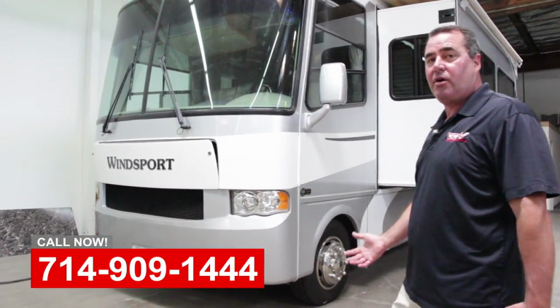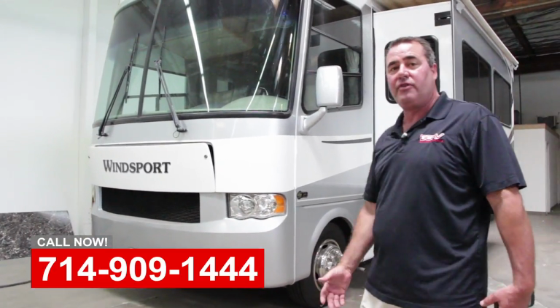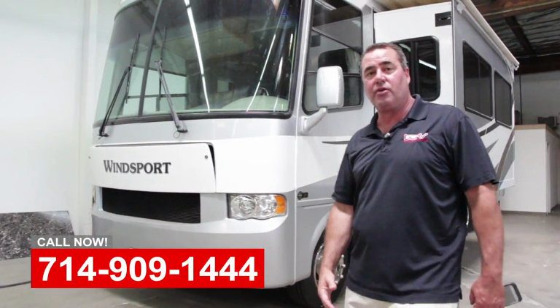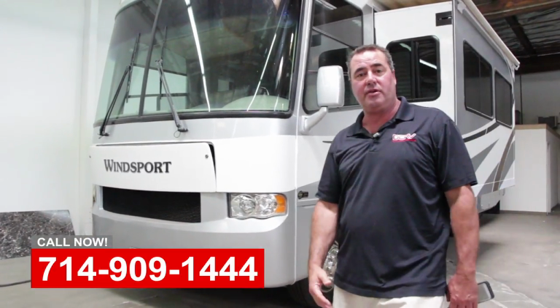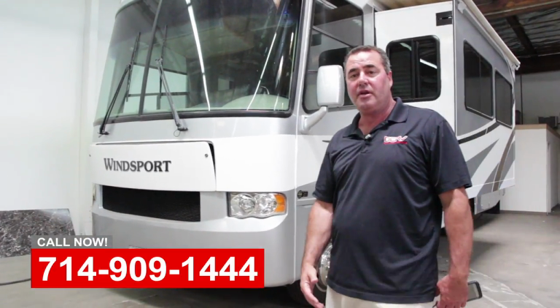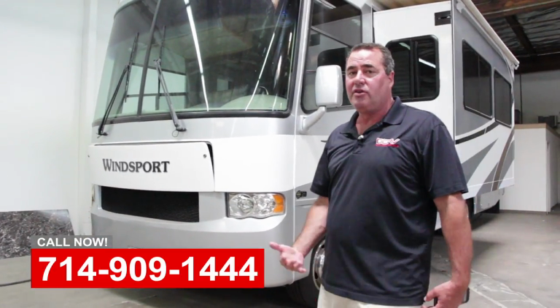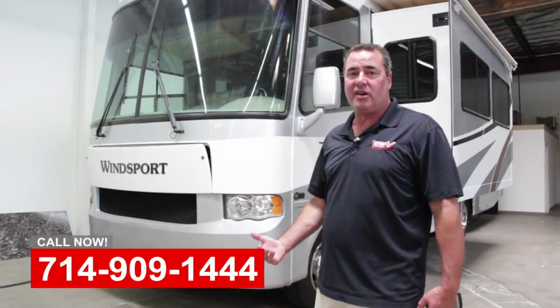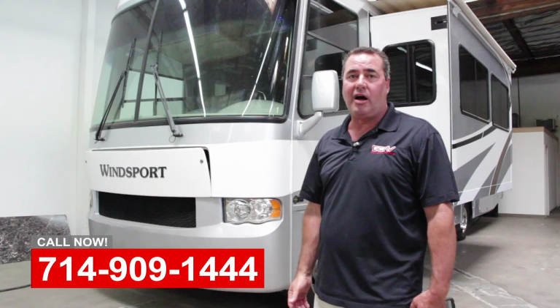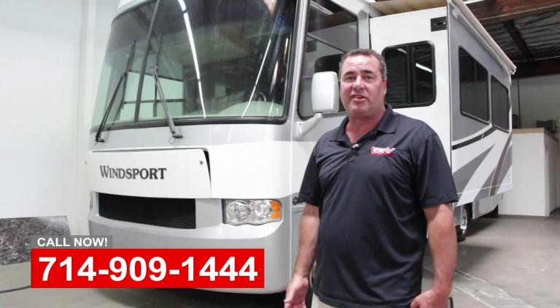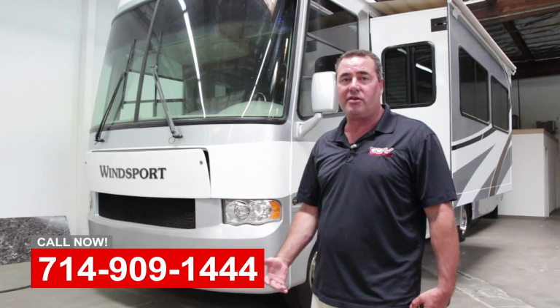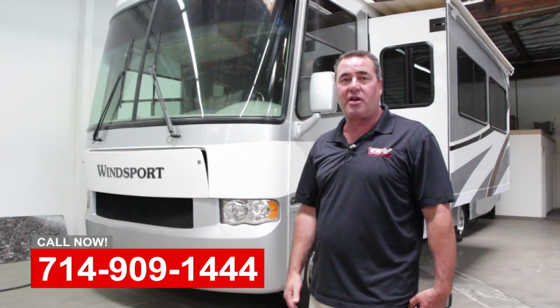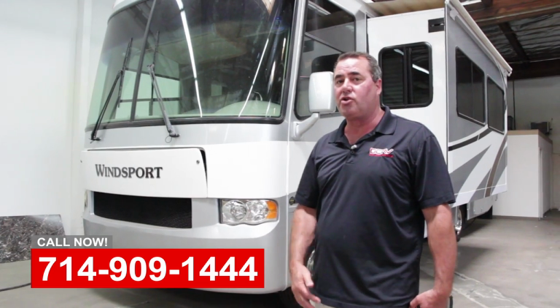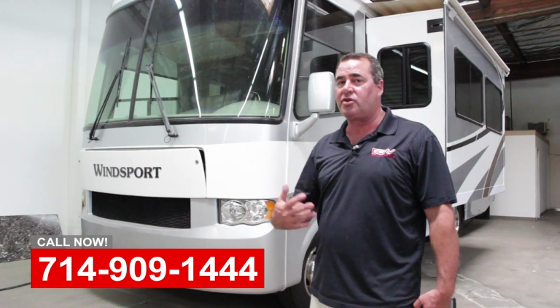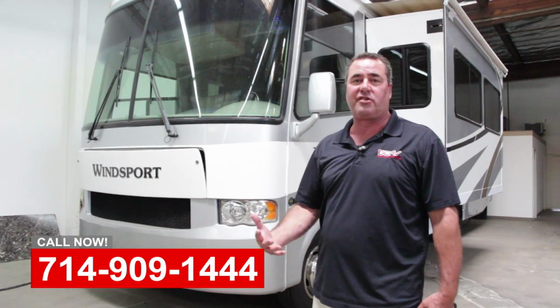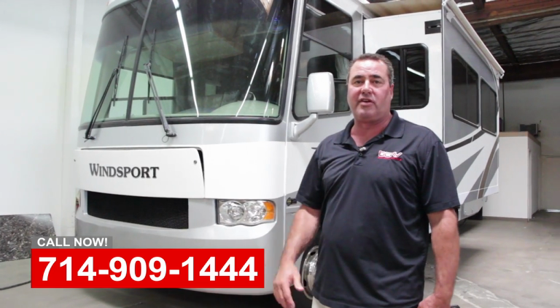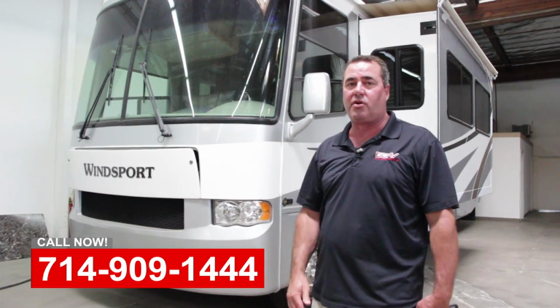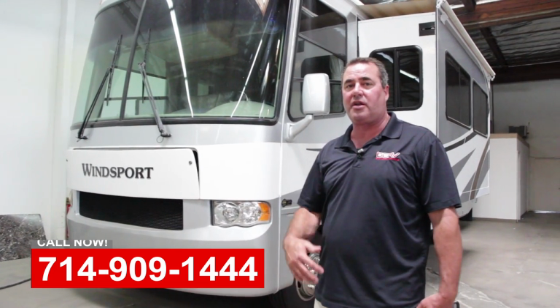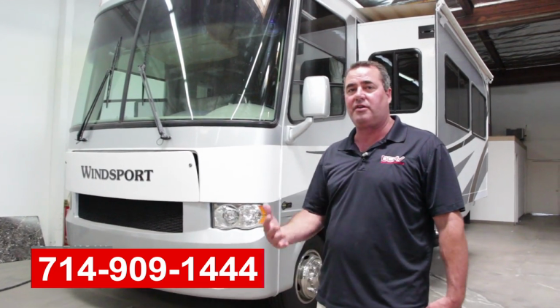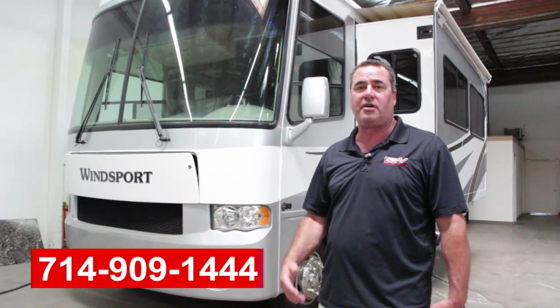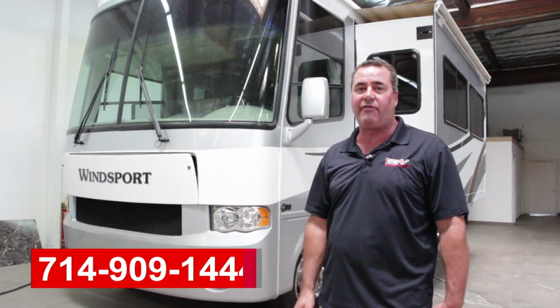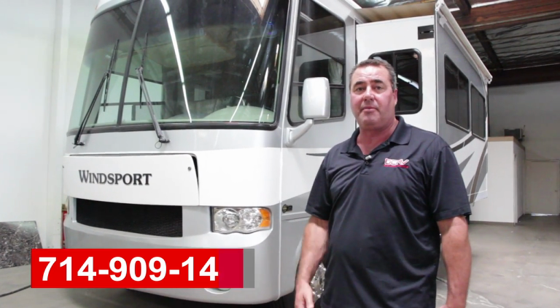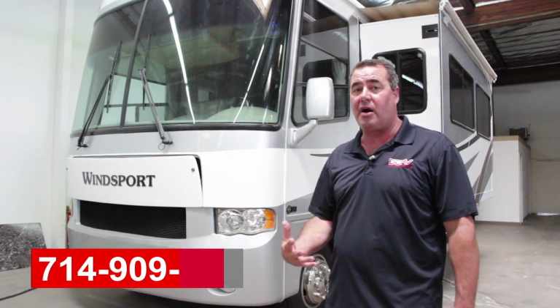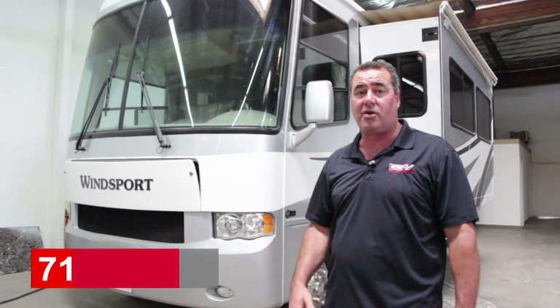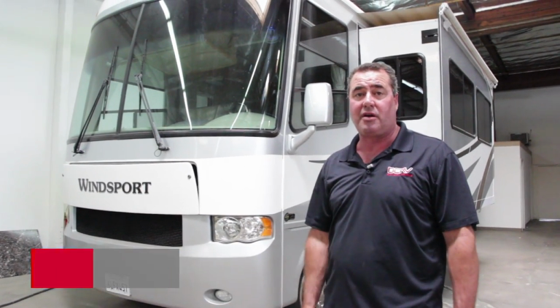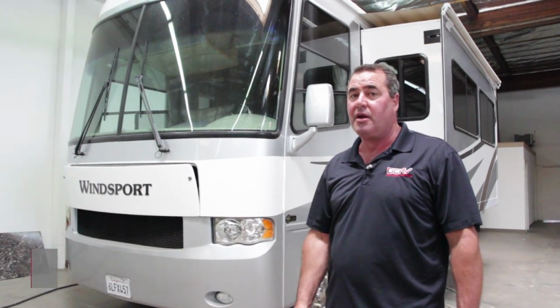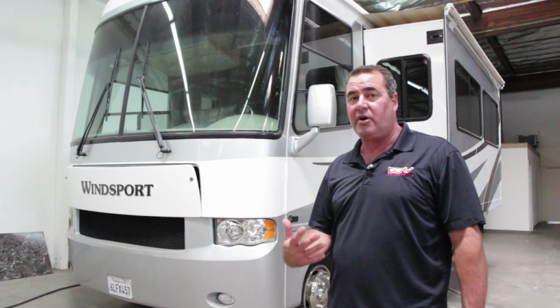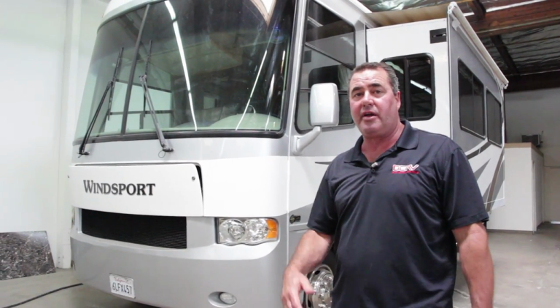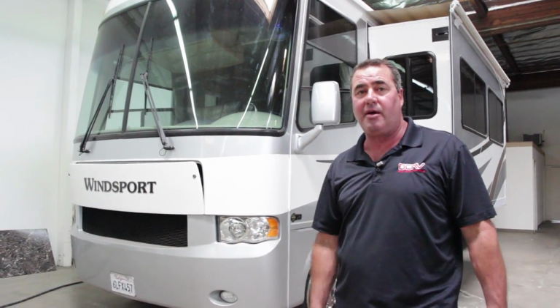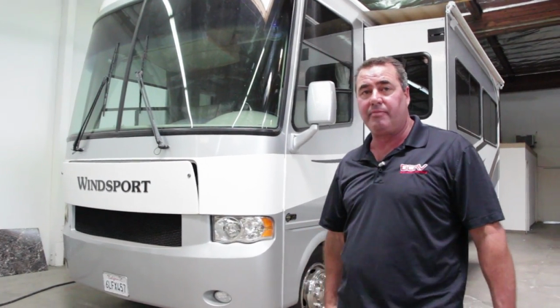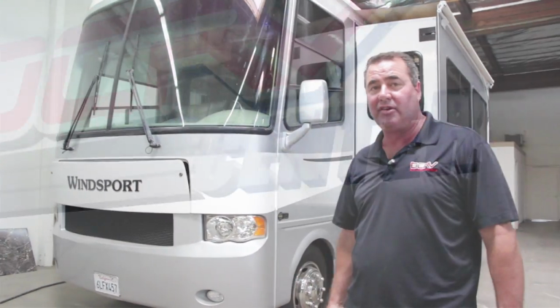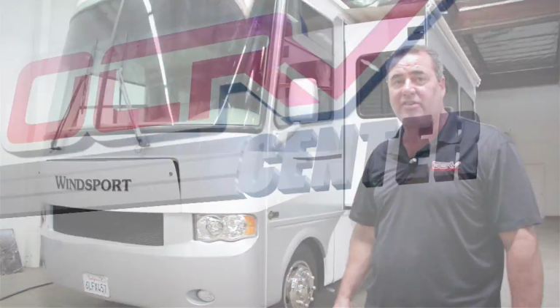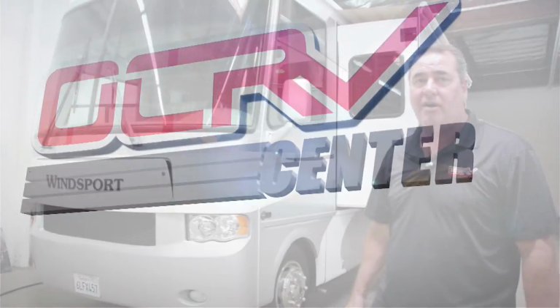So if you could use any help selling your coach, service work, interior refit, body work, we're here to help. Please give us a call.